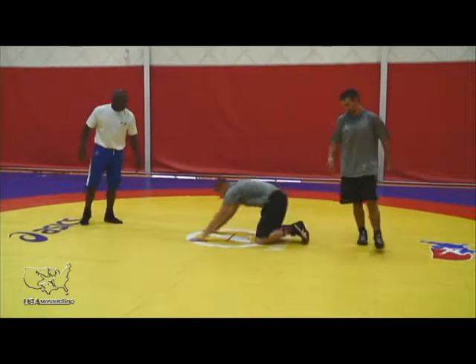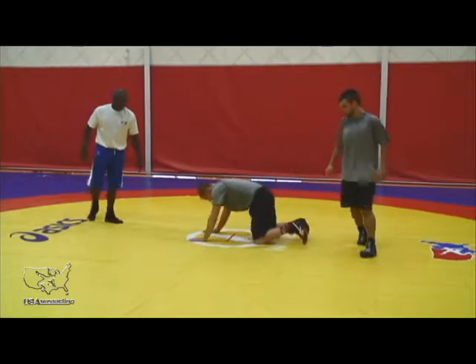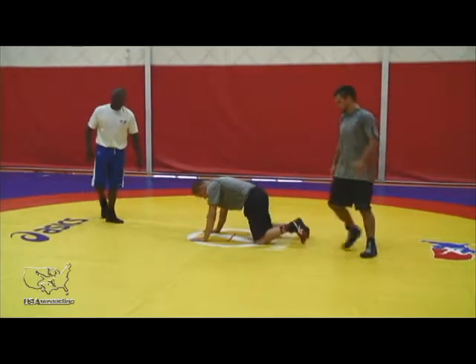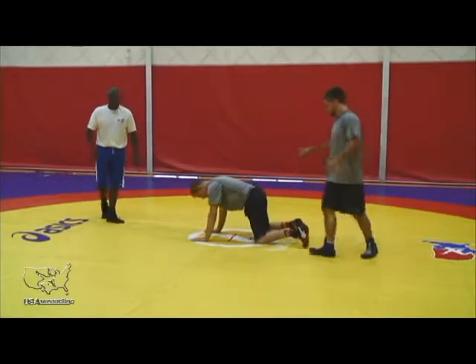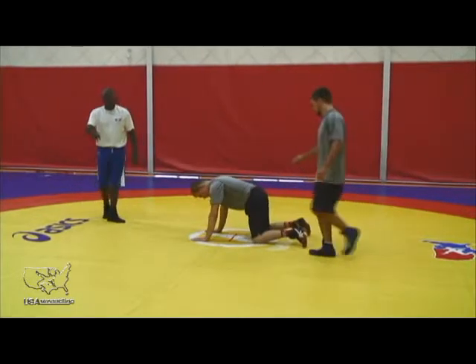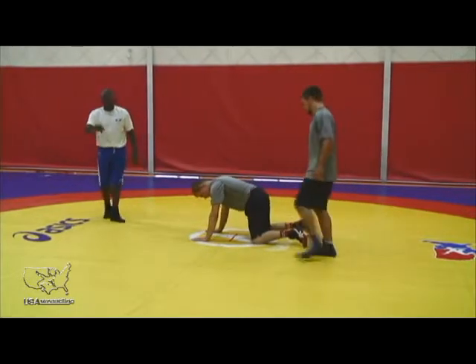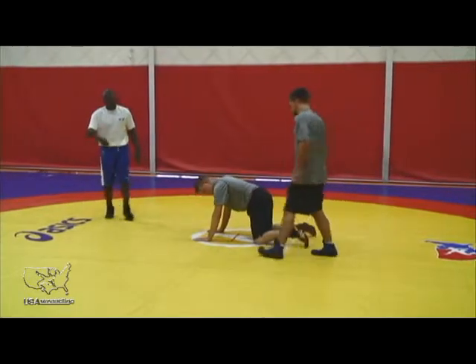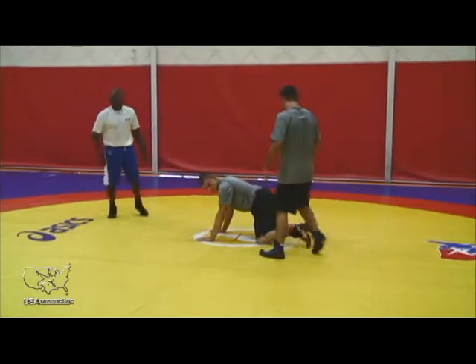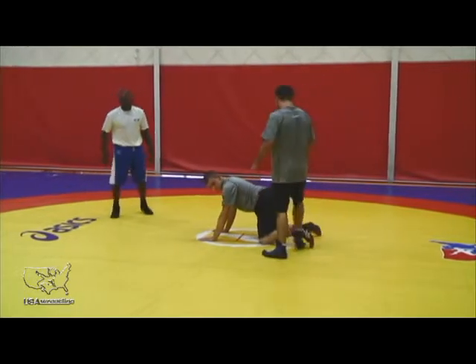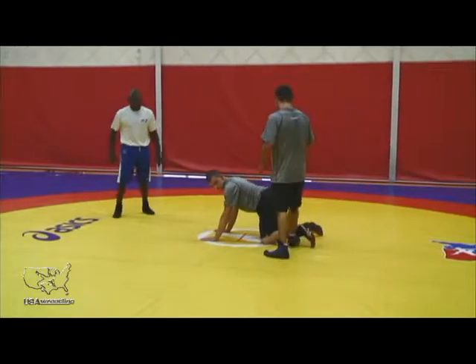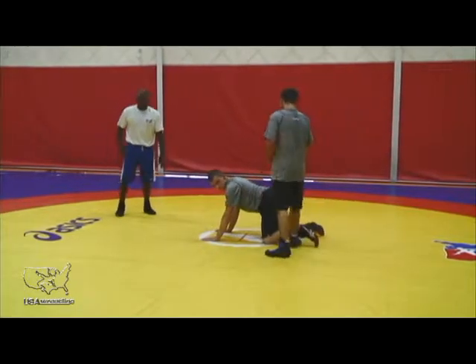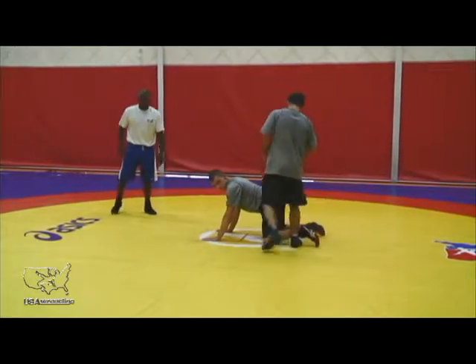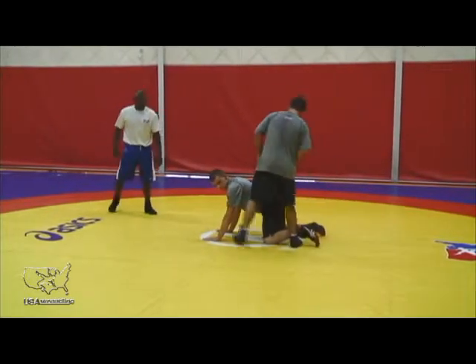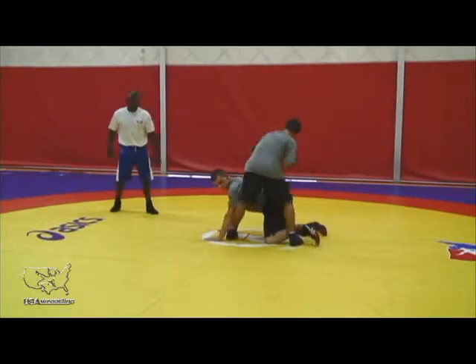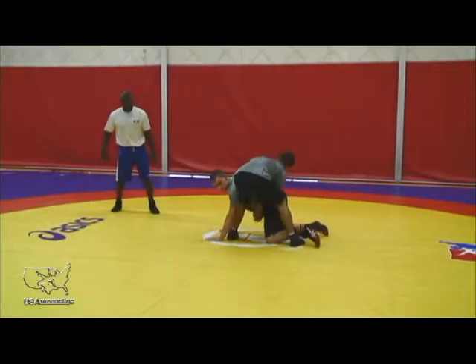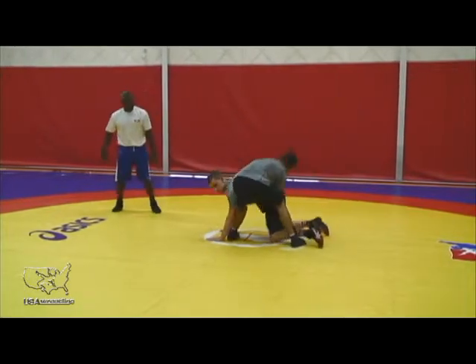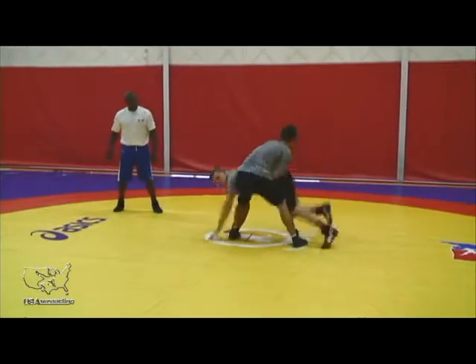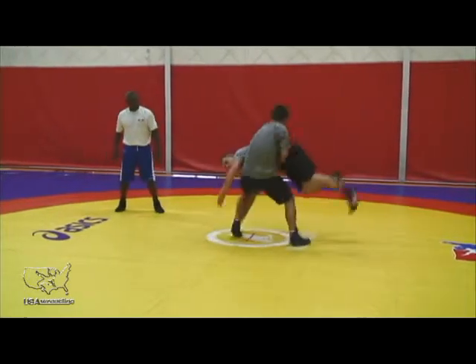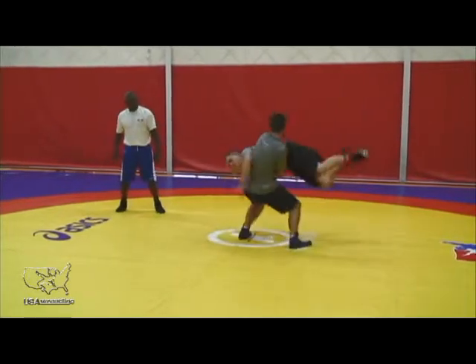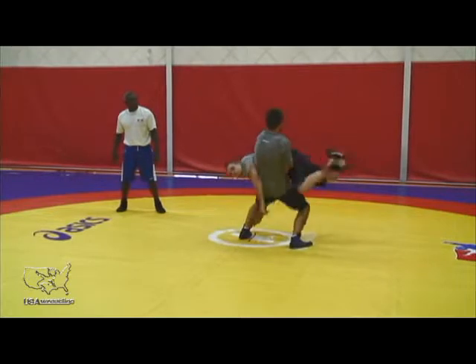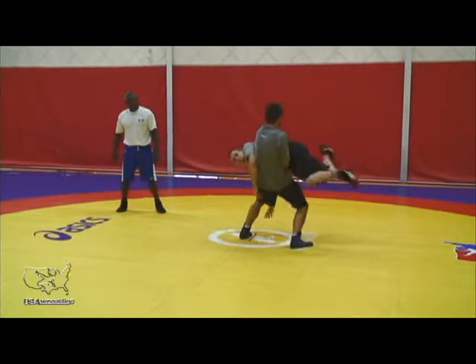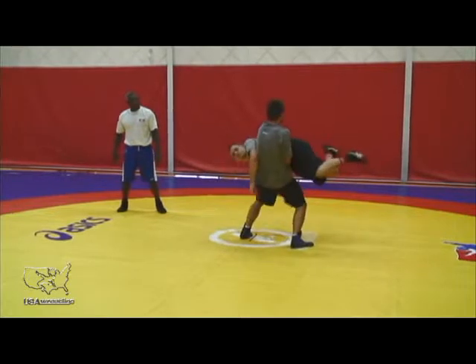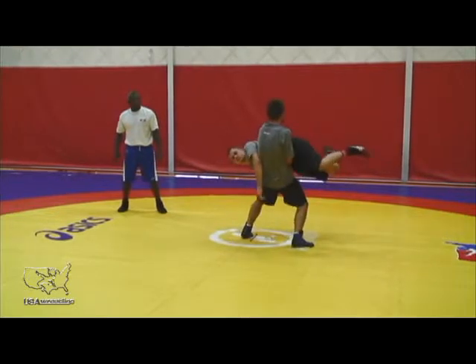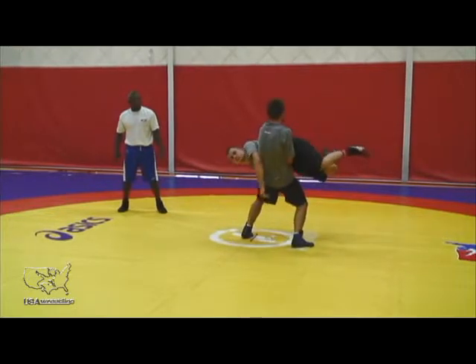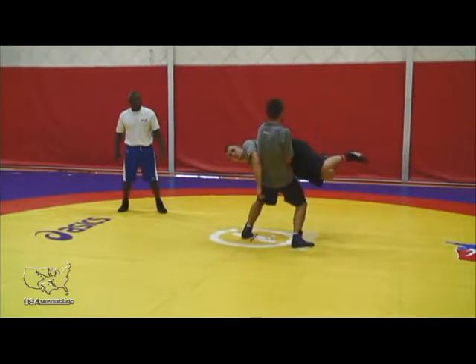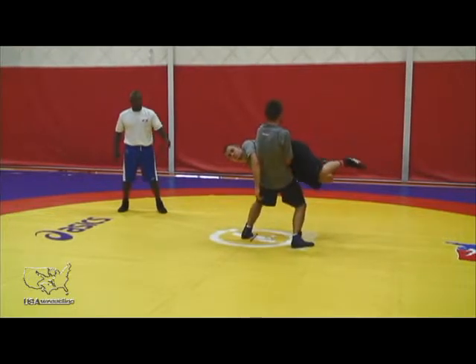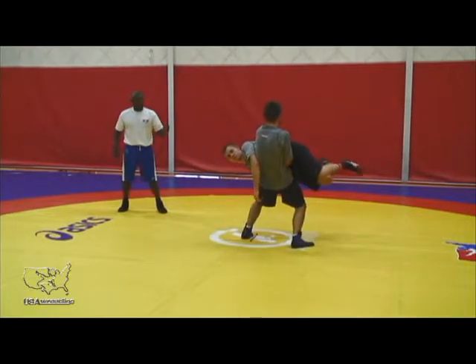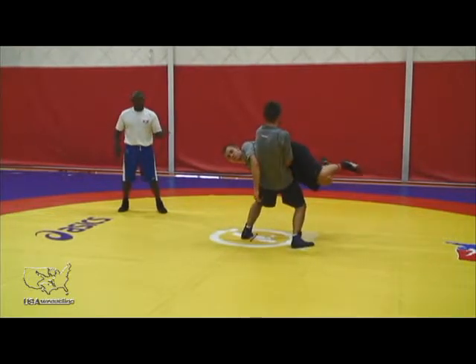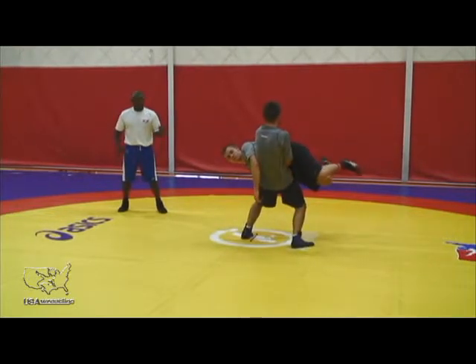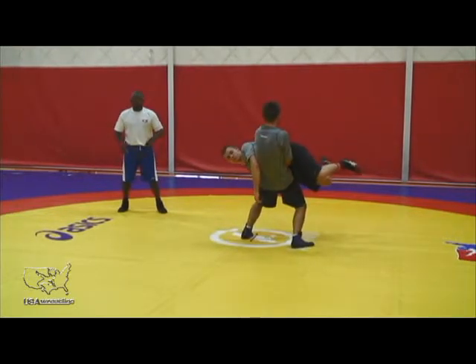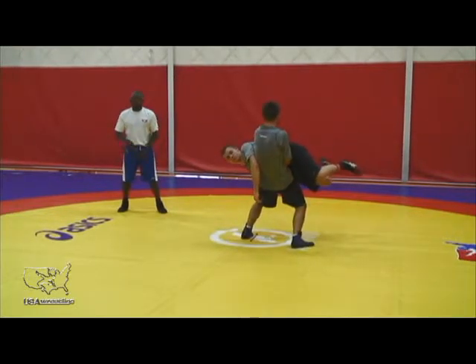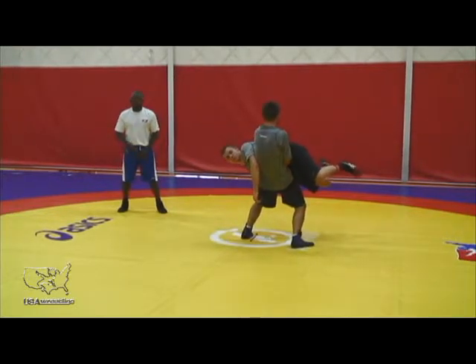So what it looks like from here: snap, step in, and you pull the guy into your lap, and then you cinch it.